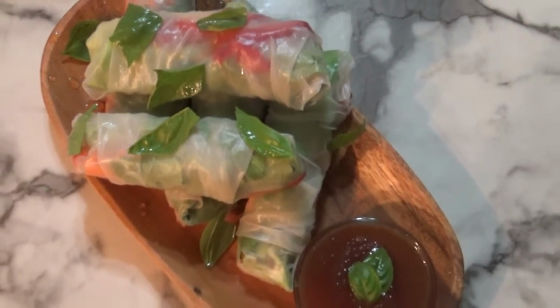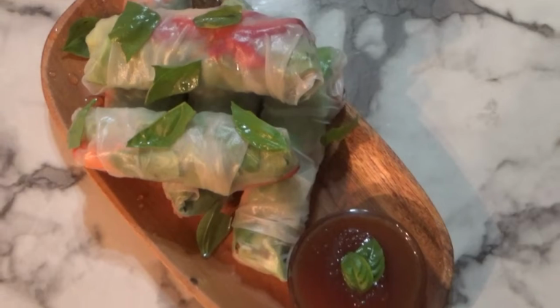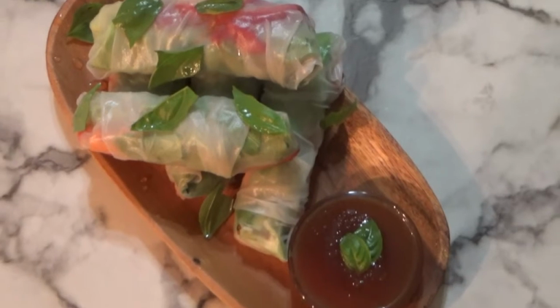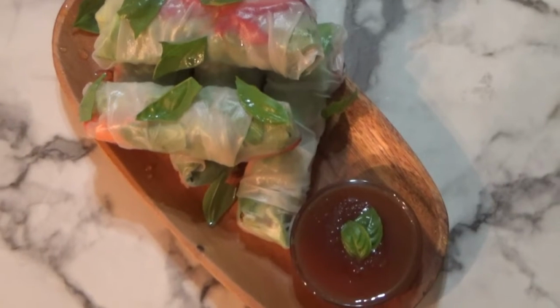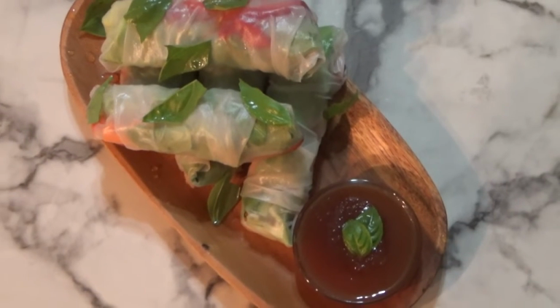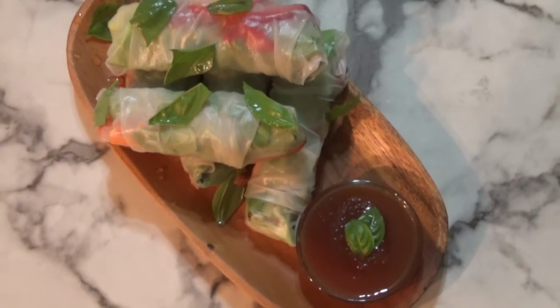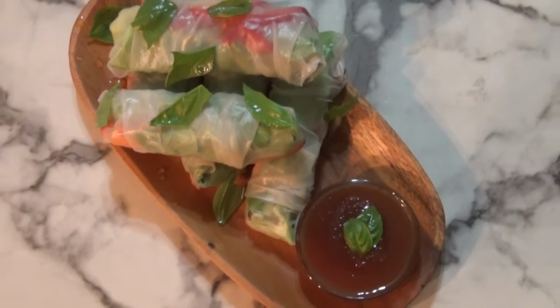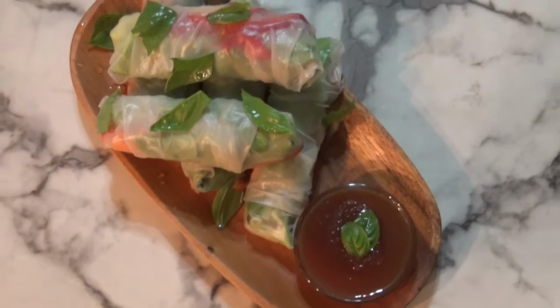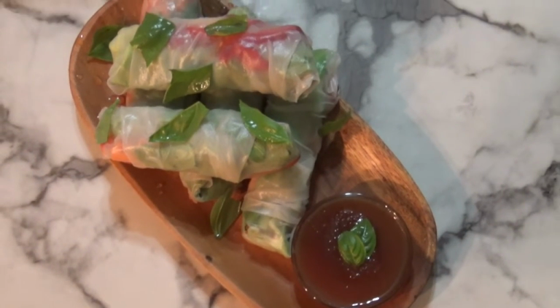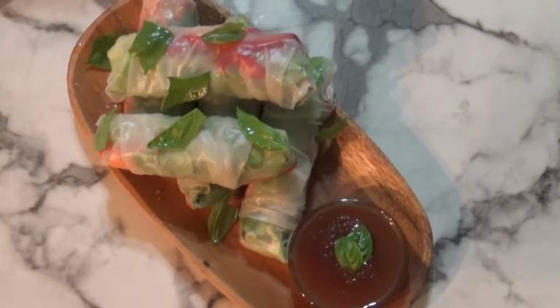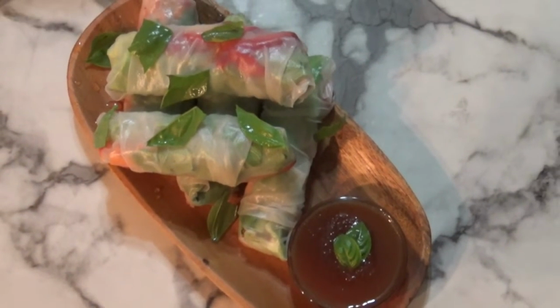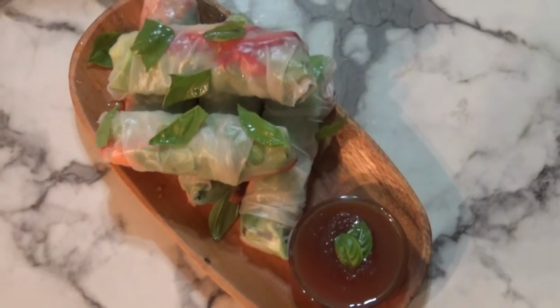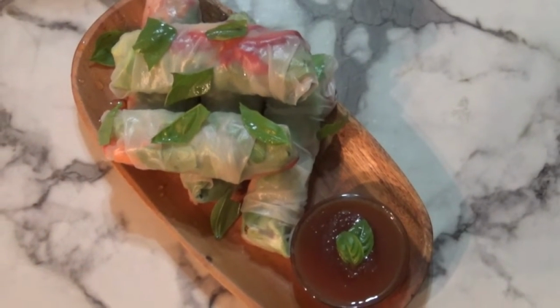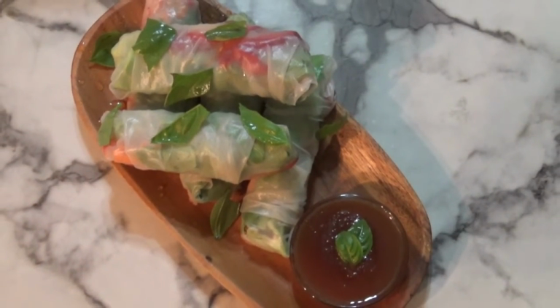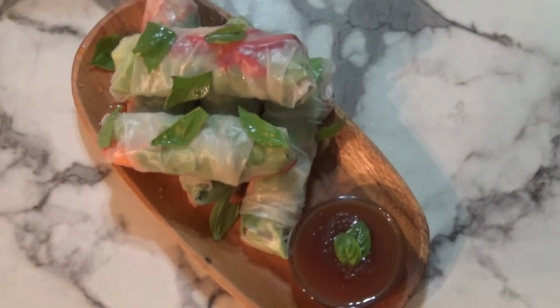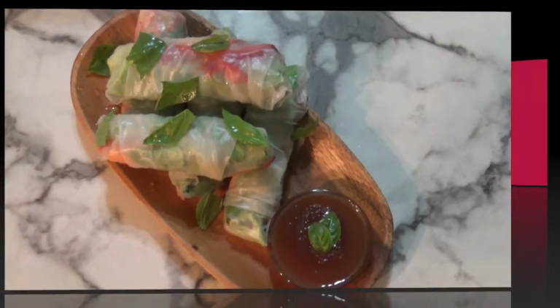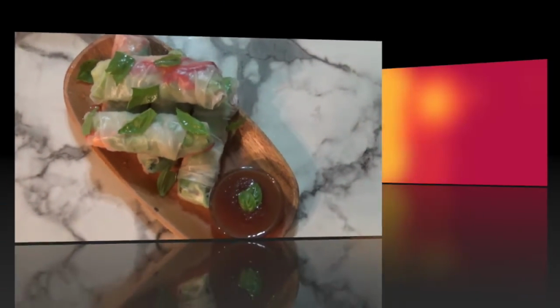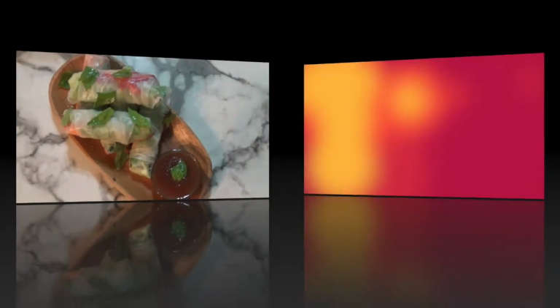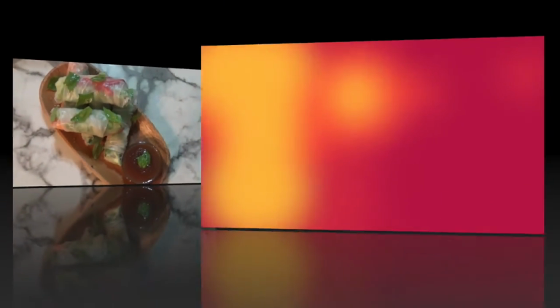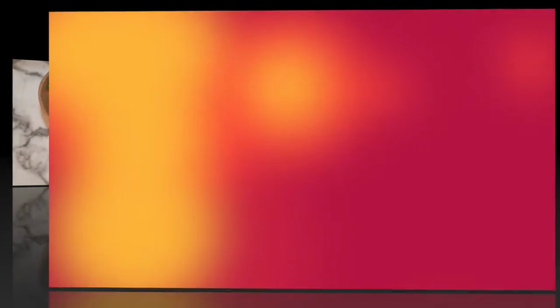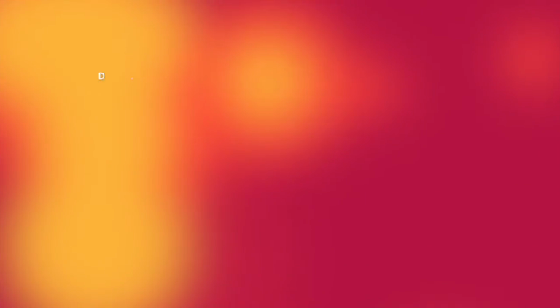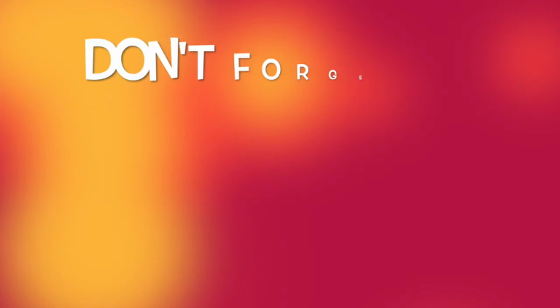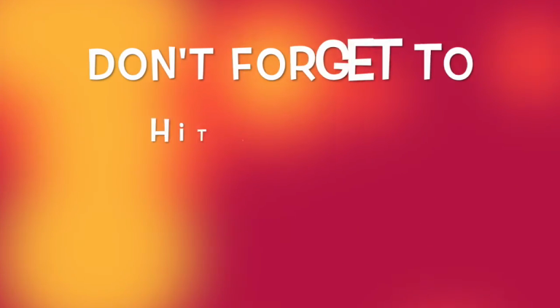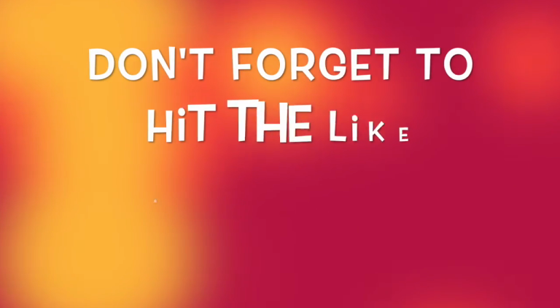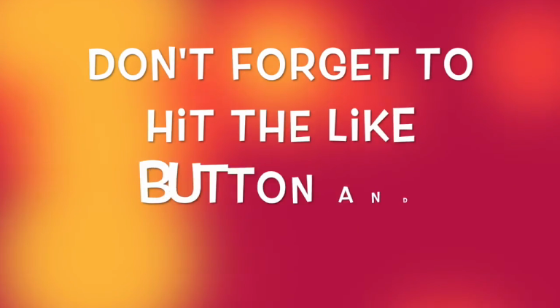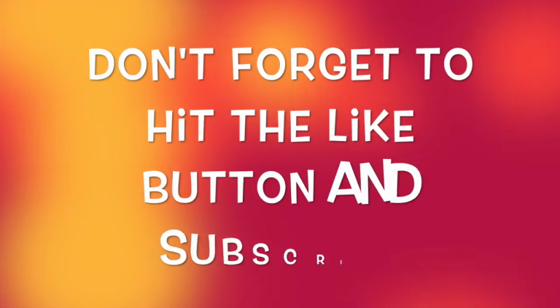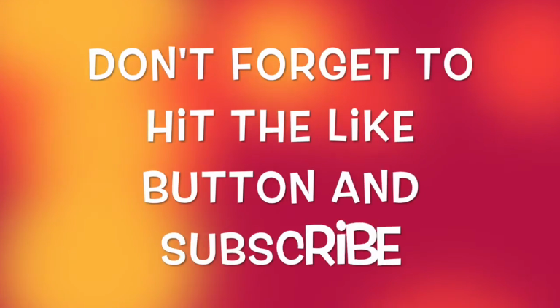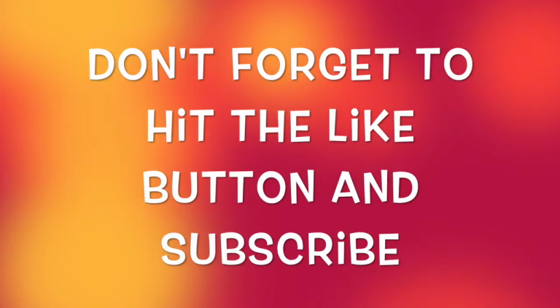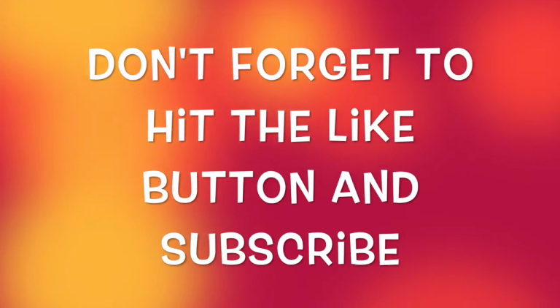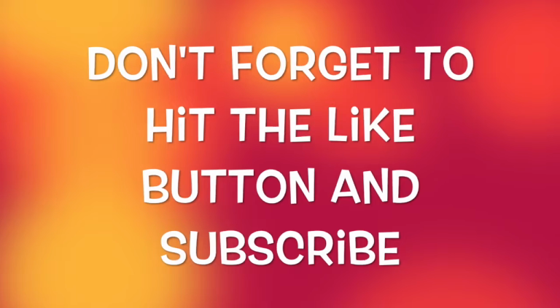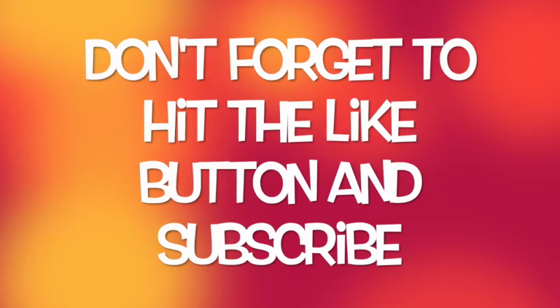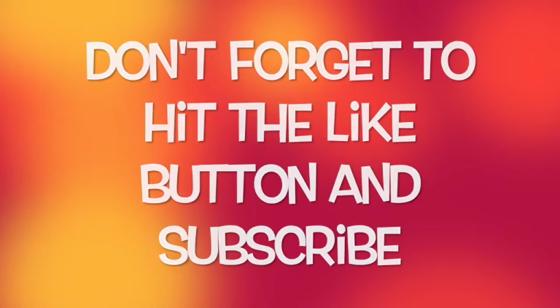If you guys enjoyed this video, don't forget to give it a thumbs up and subscribe. Bye, guys!